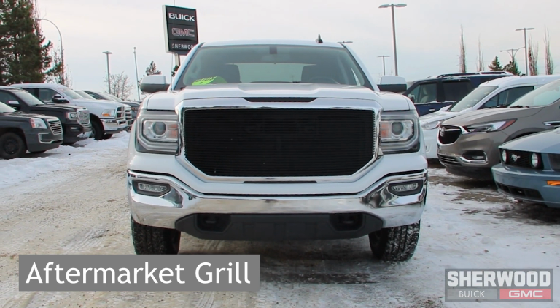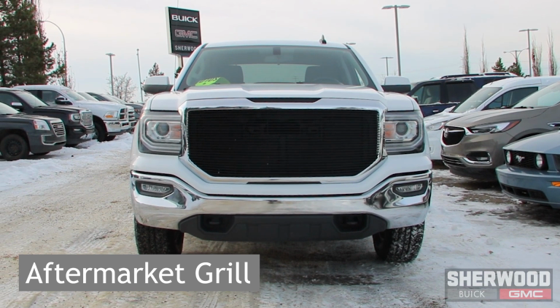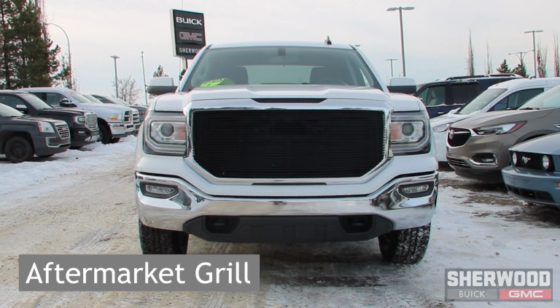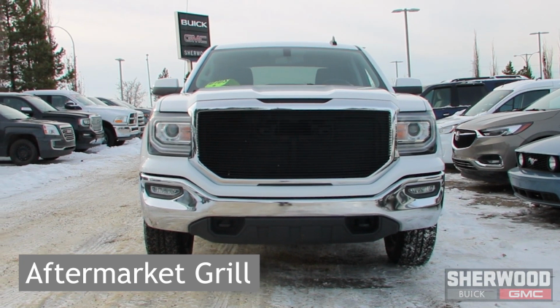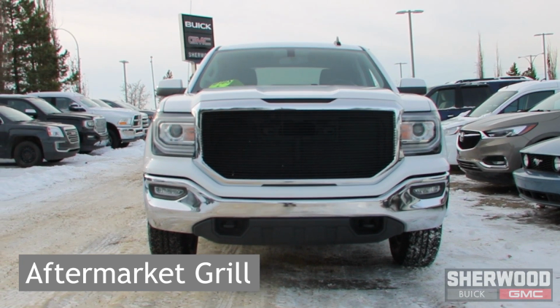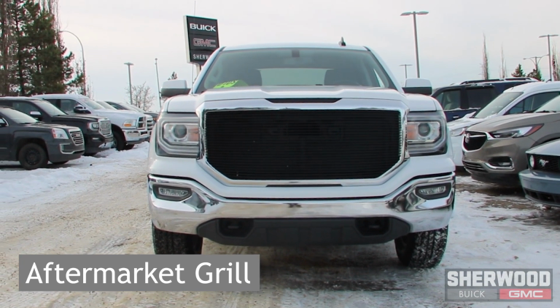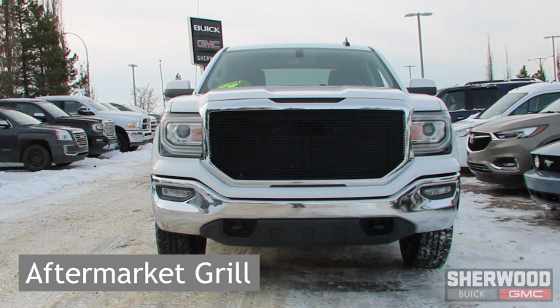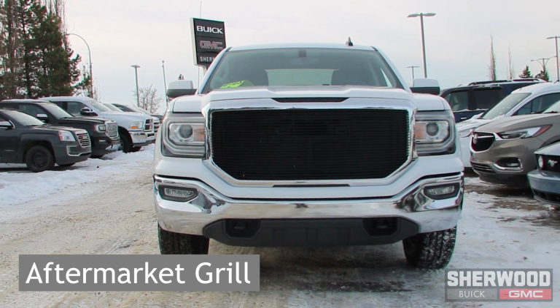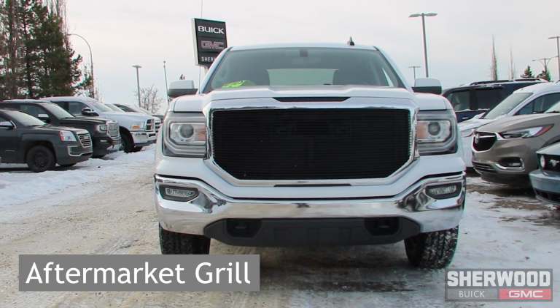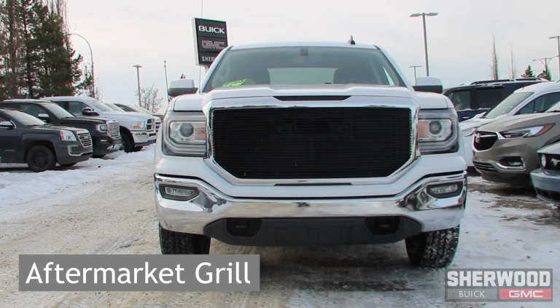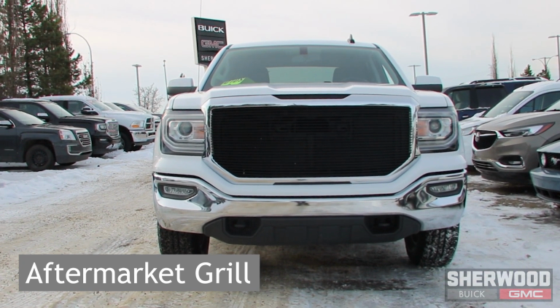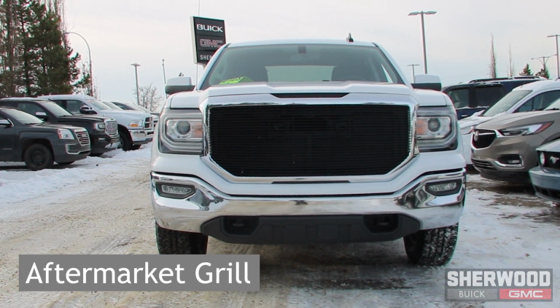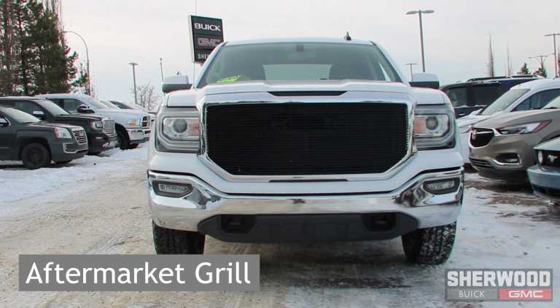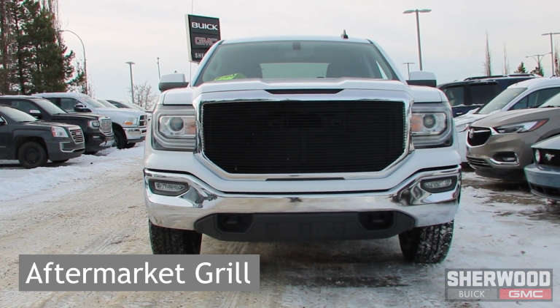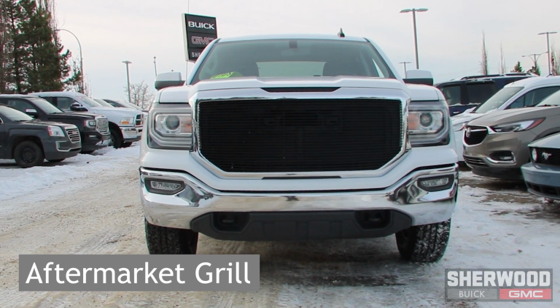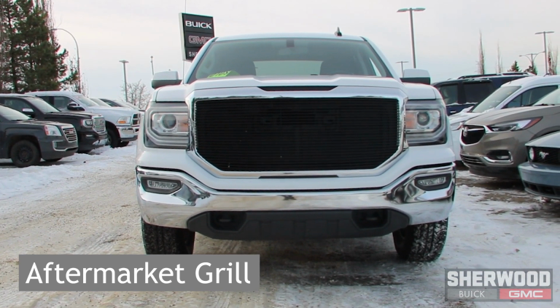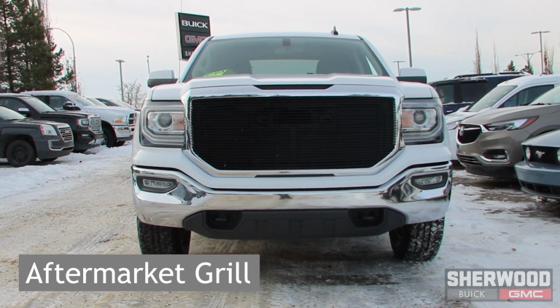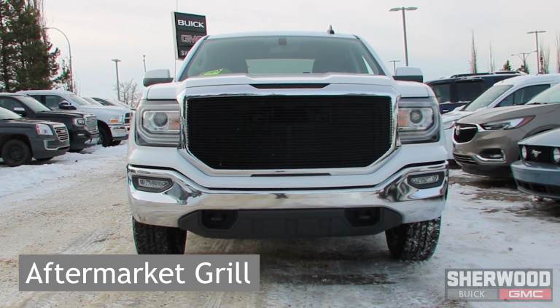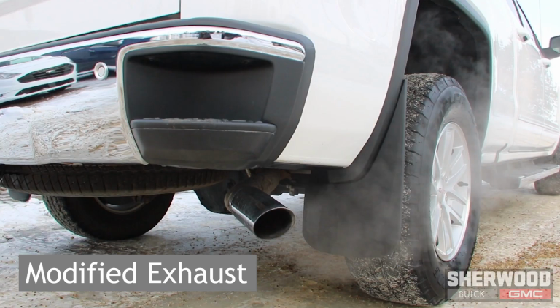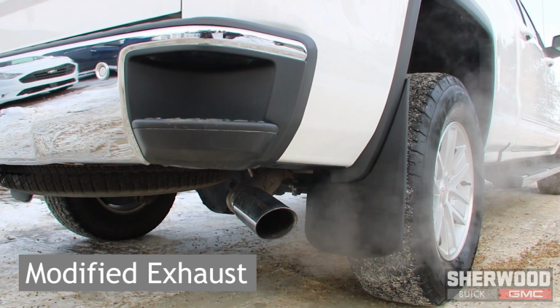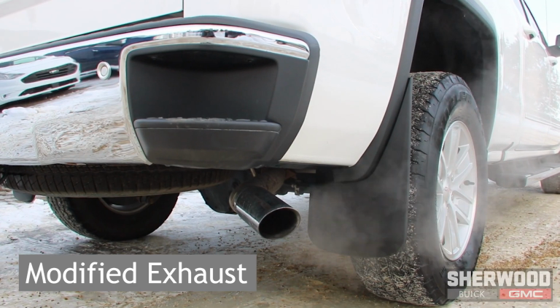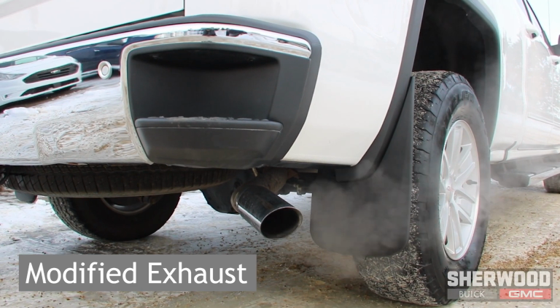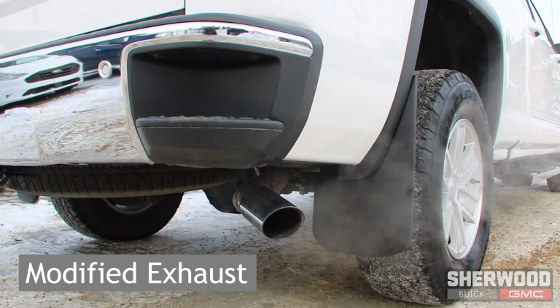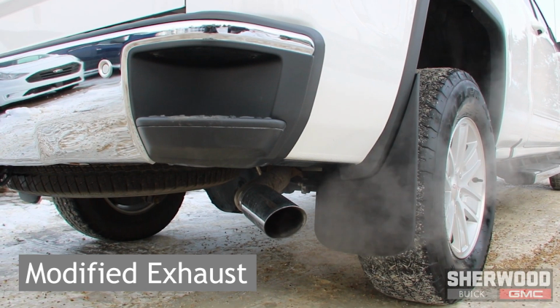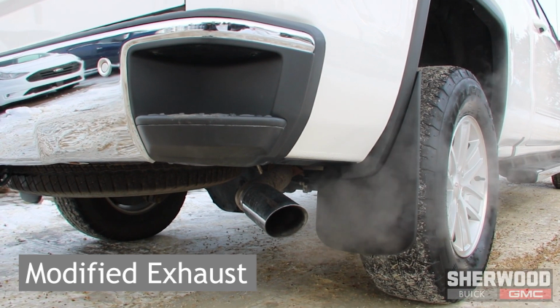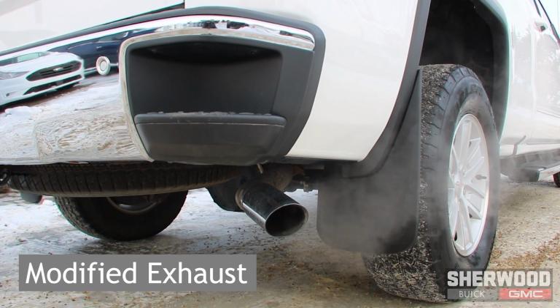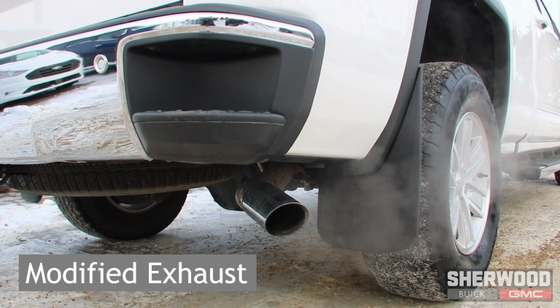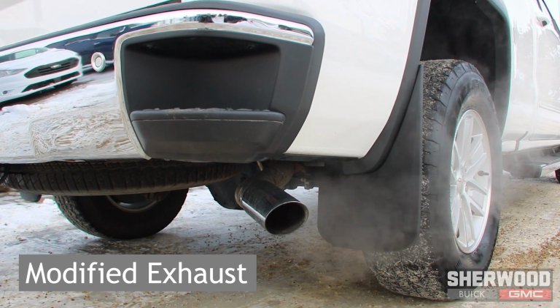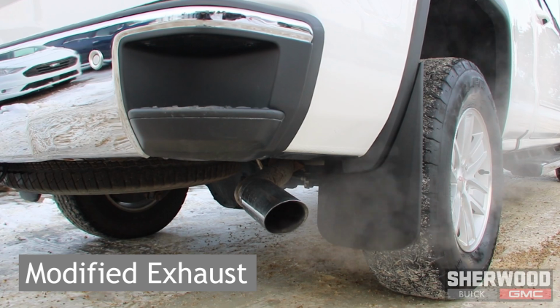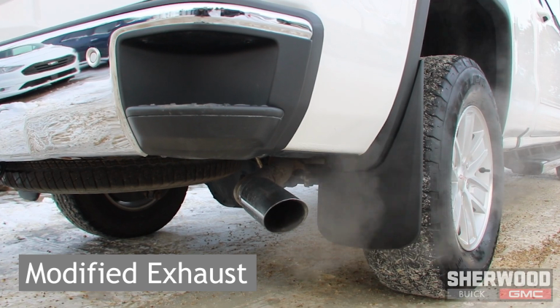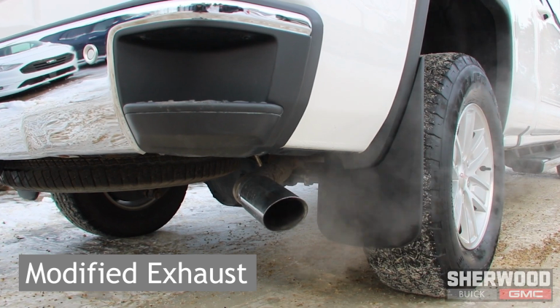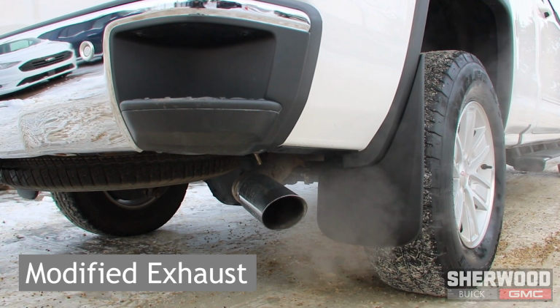This truck comes with a 5.3 litre V8 engine, an aftermarket front grille, and a modified exhaust system.